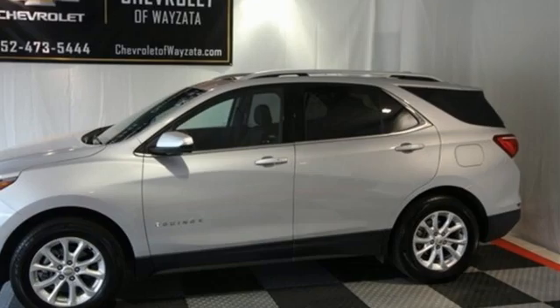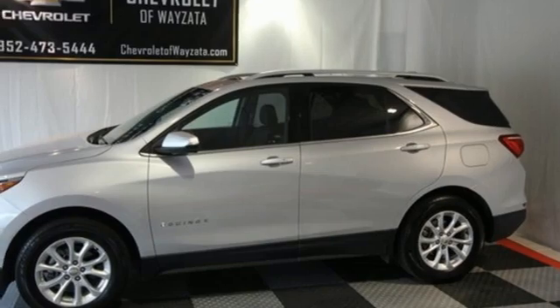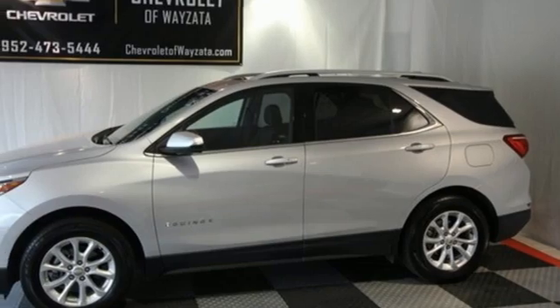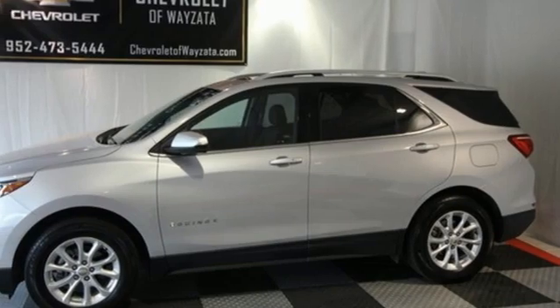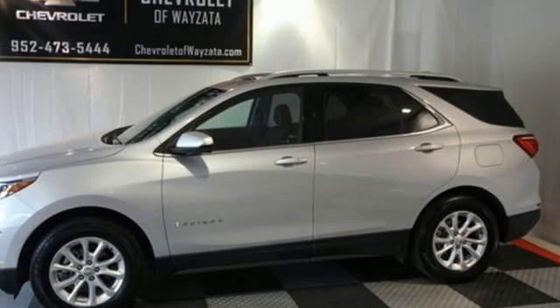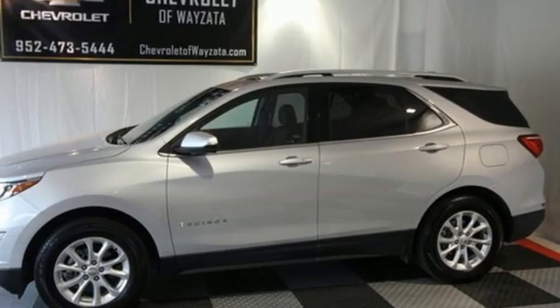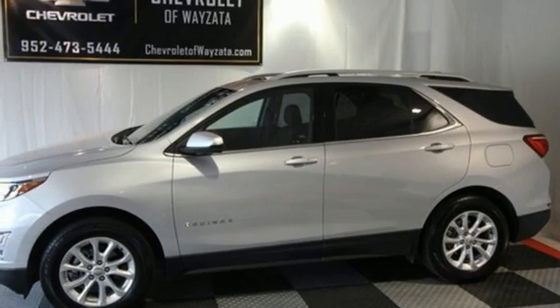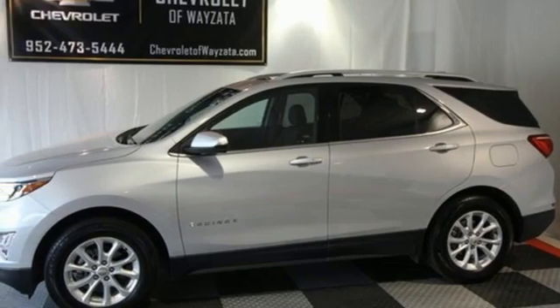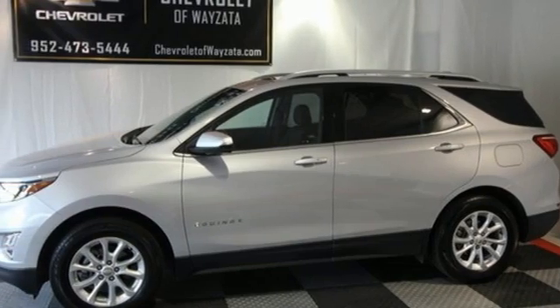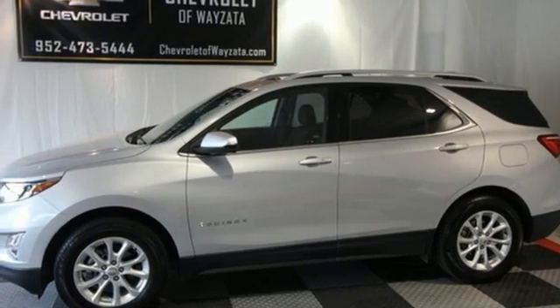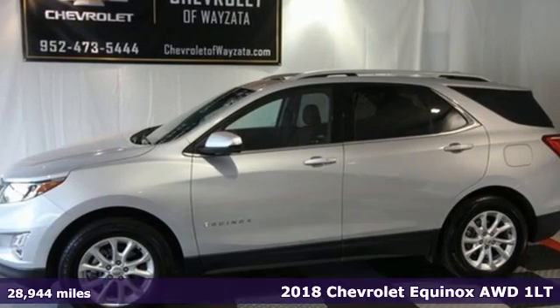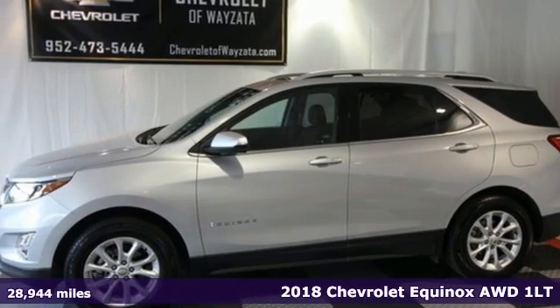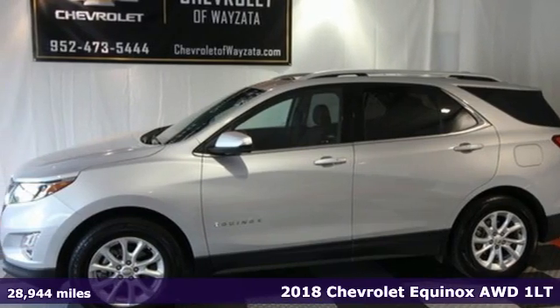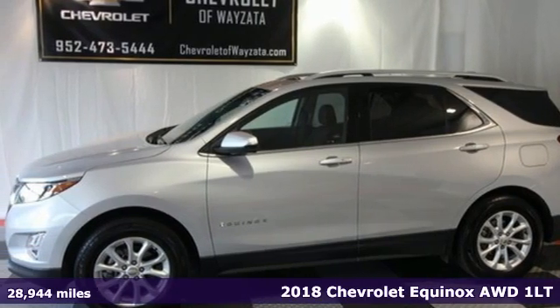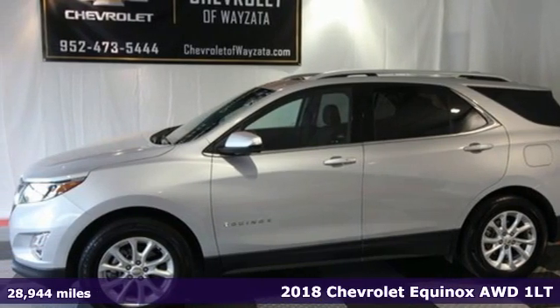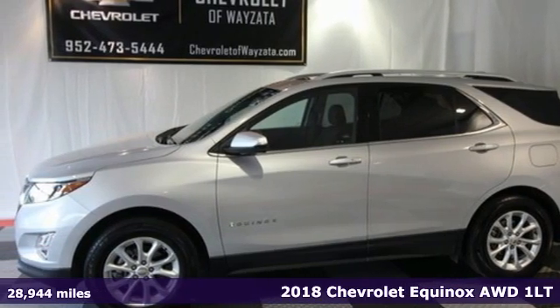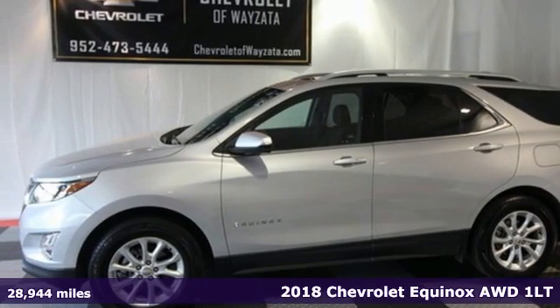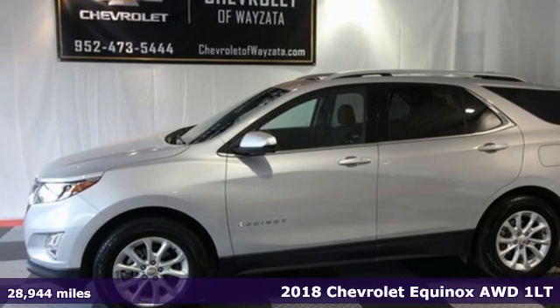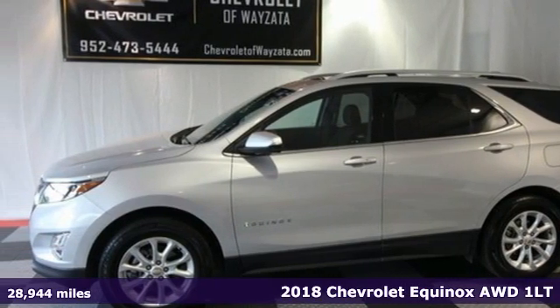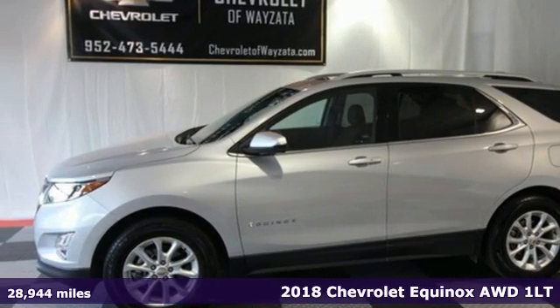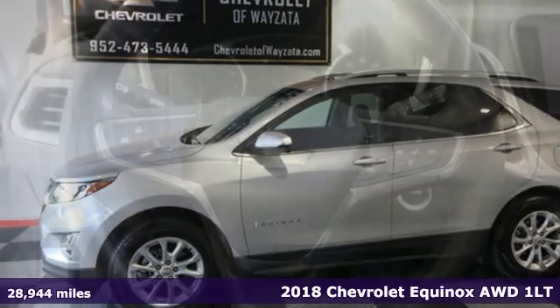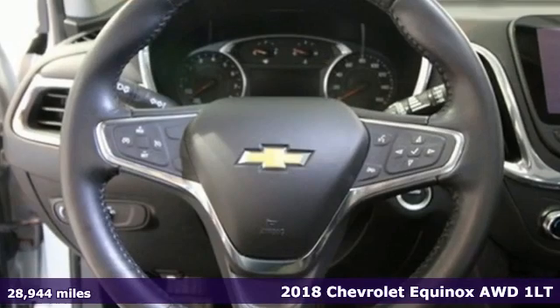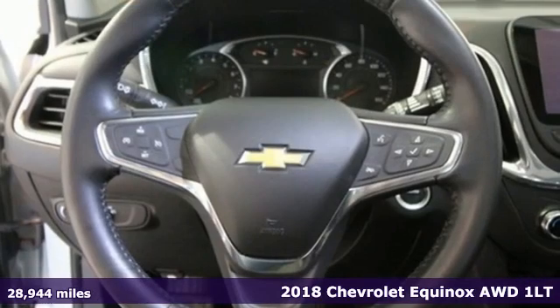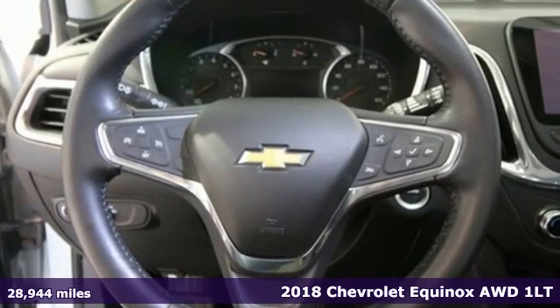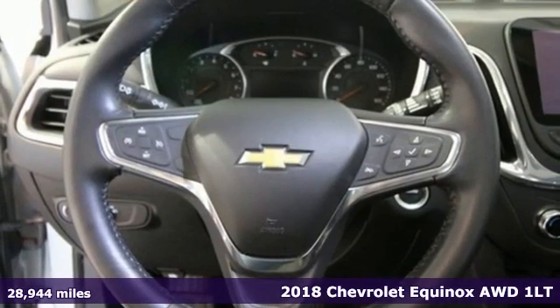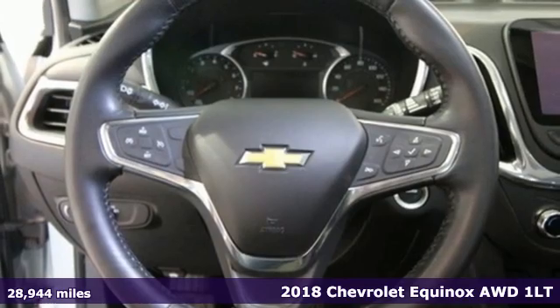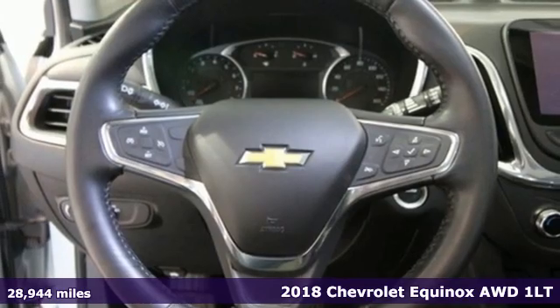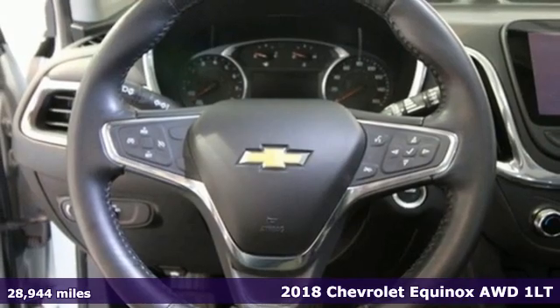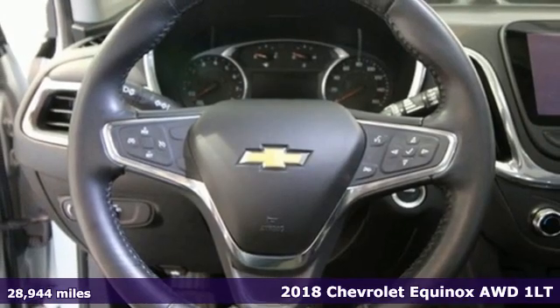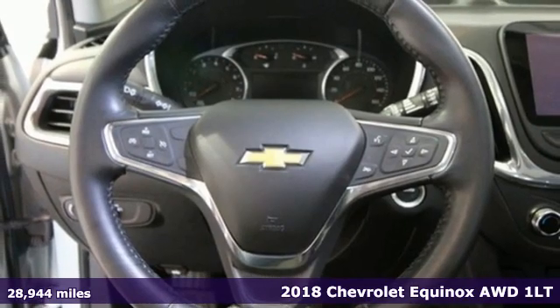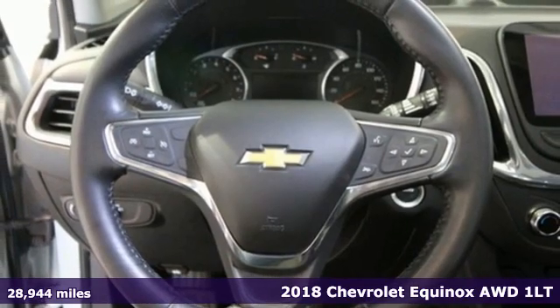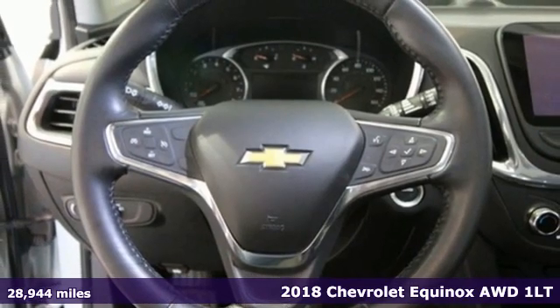Here's a 2018 Chevrolet Equinox. Stylish, energized, and ready for takeoff.